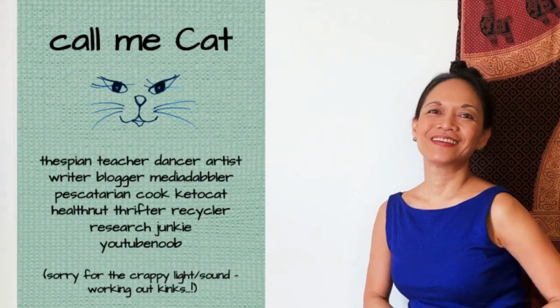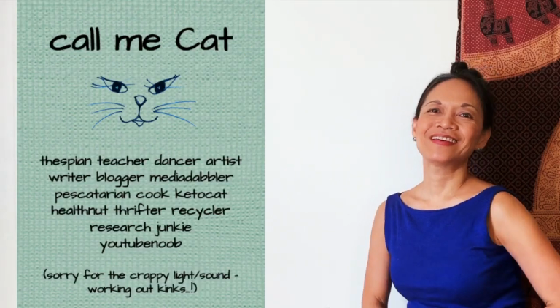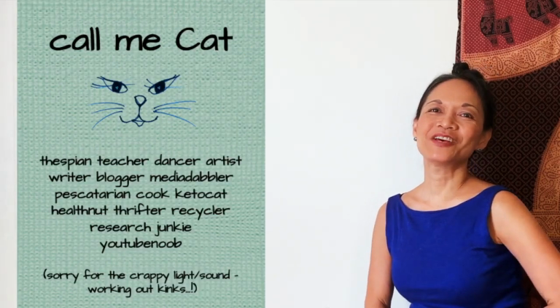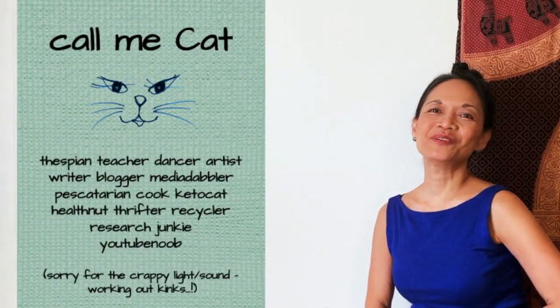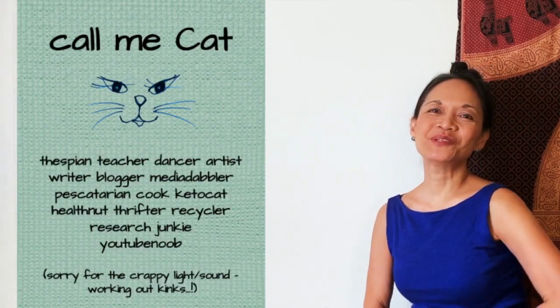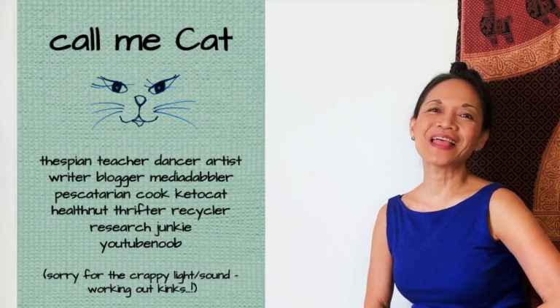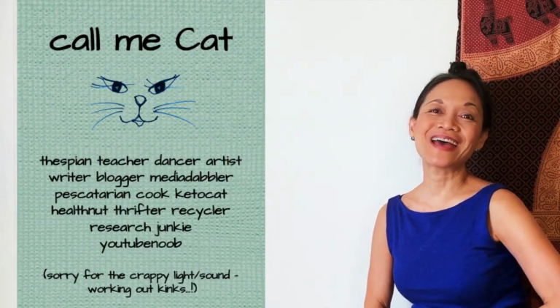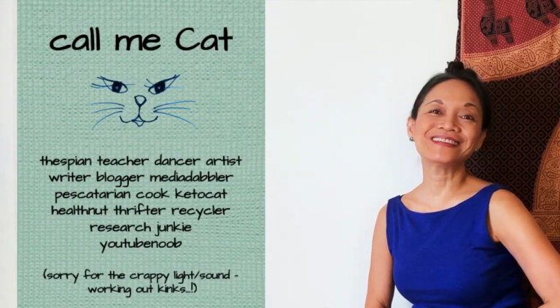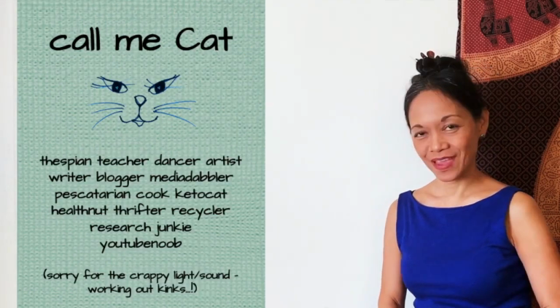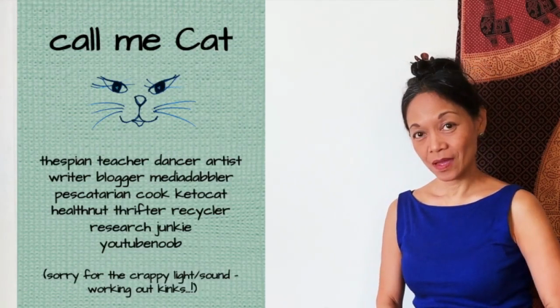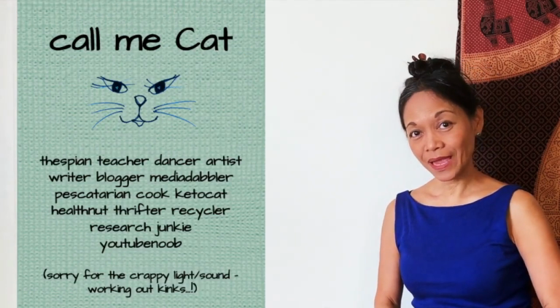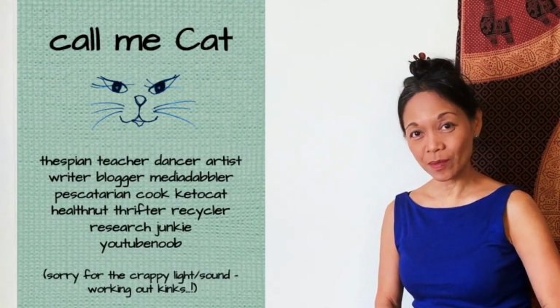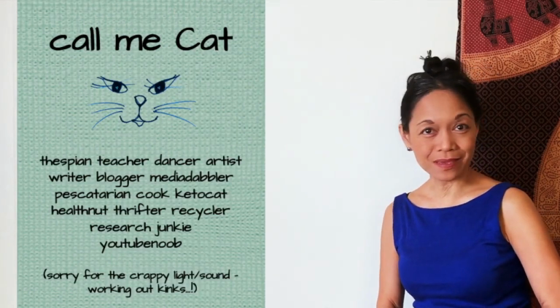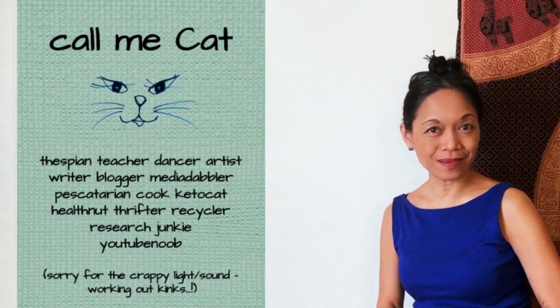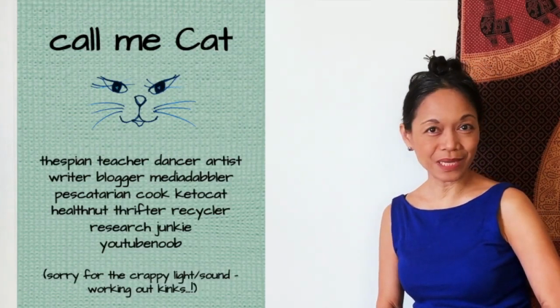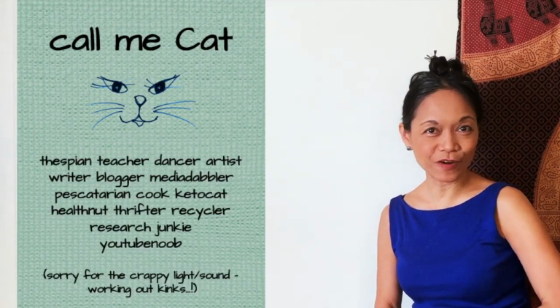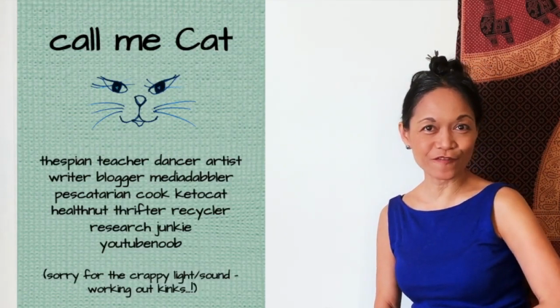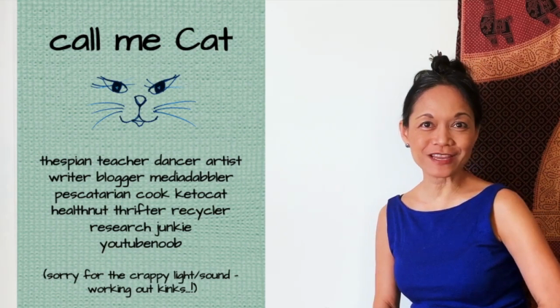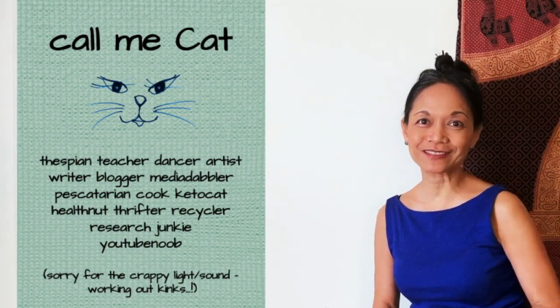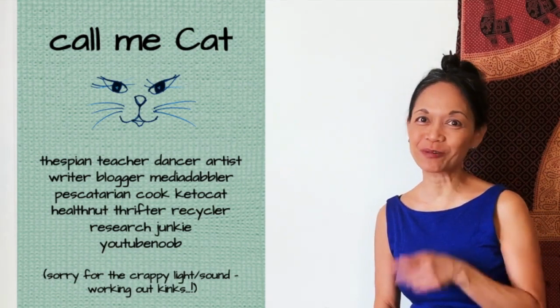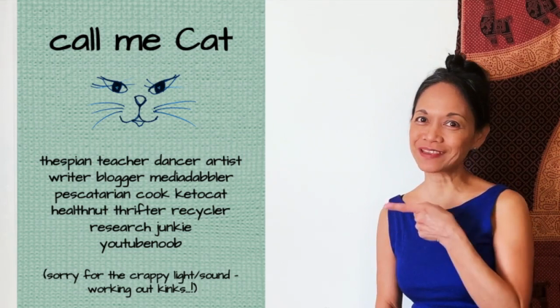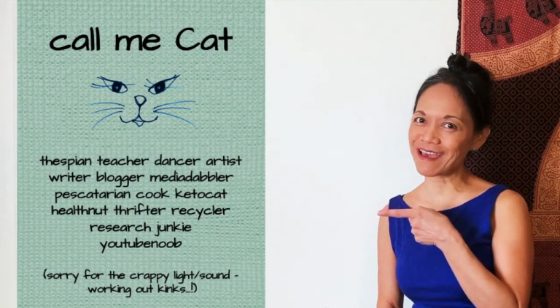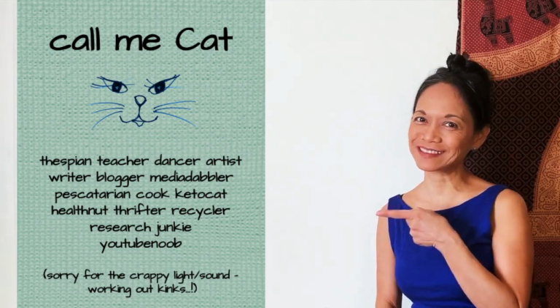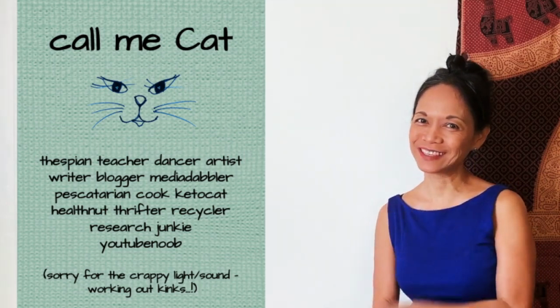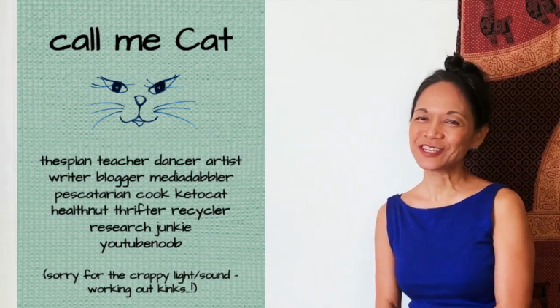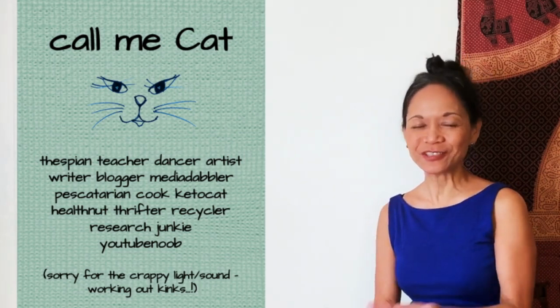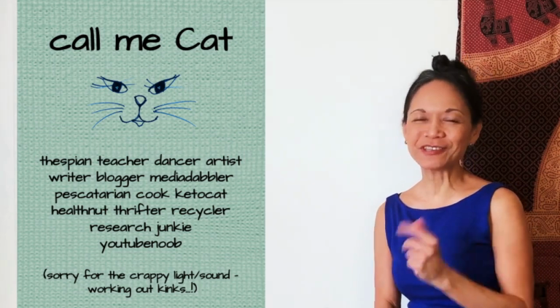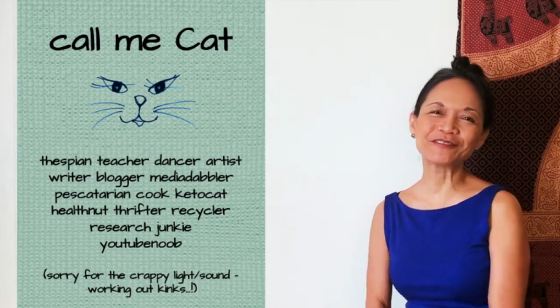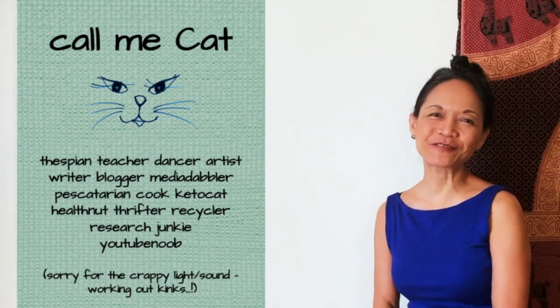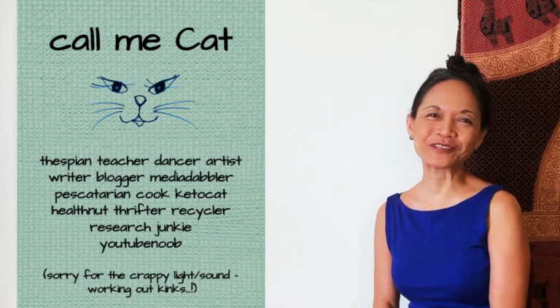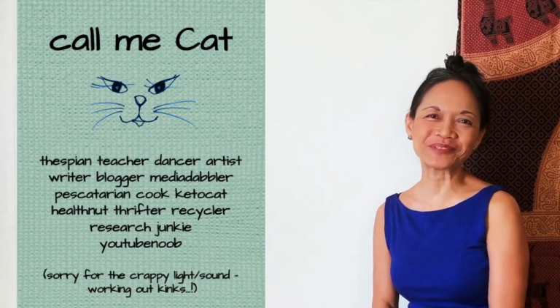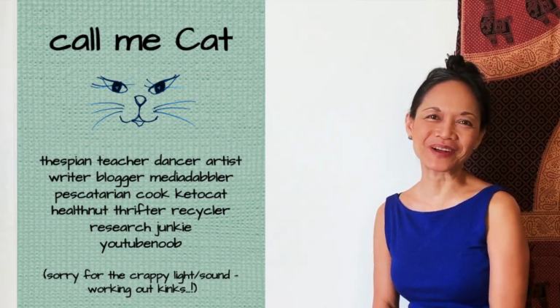Hello YouTube land! My hubby and many of our friends call me Kat, so you can feel free to as well.